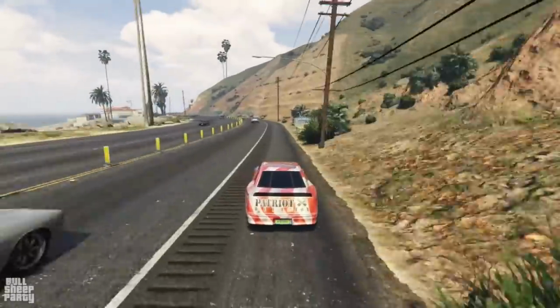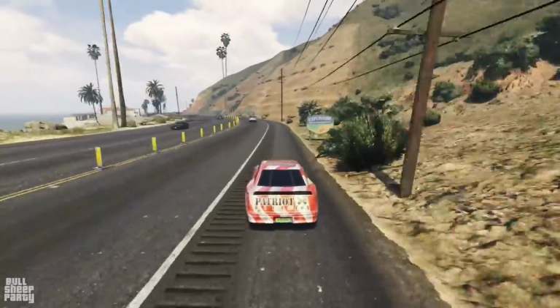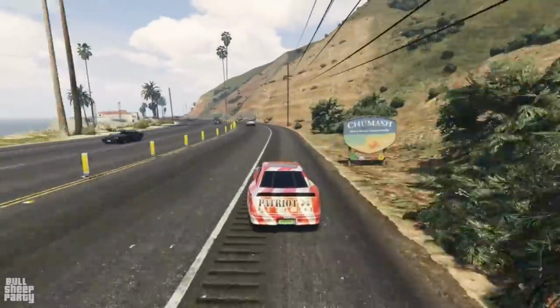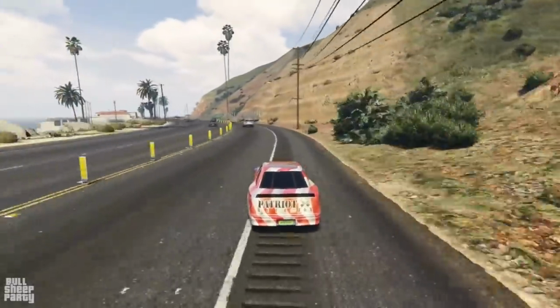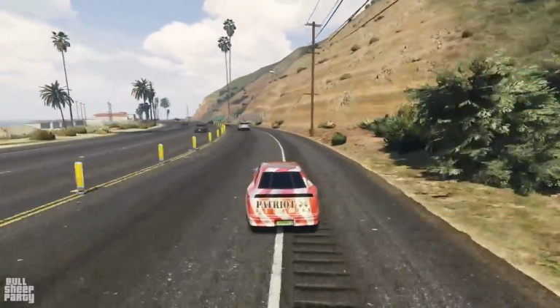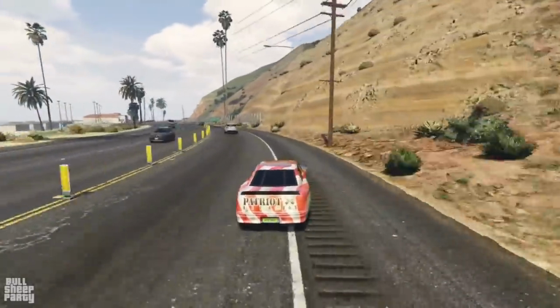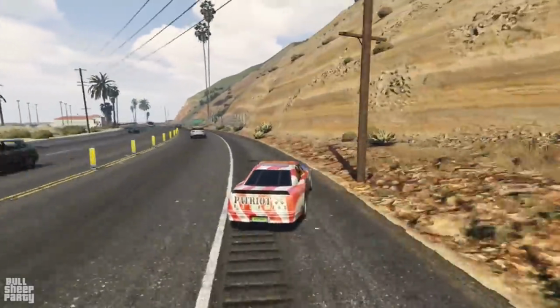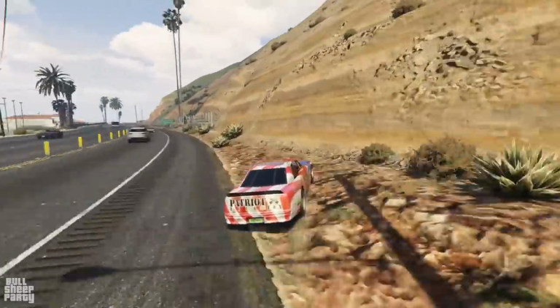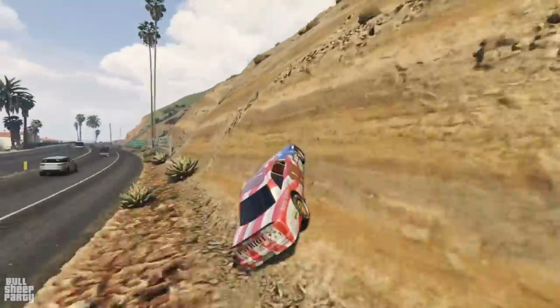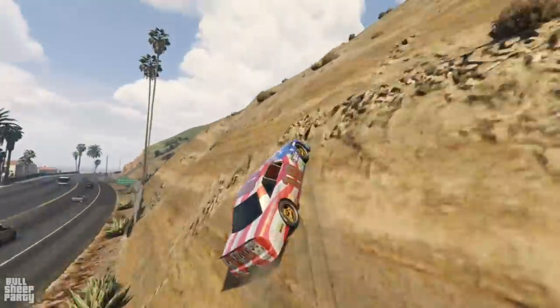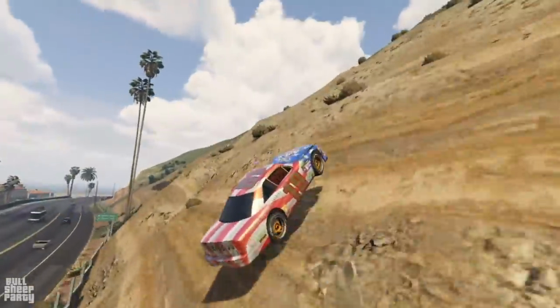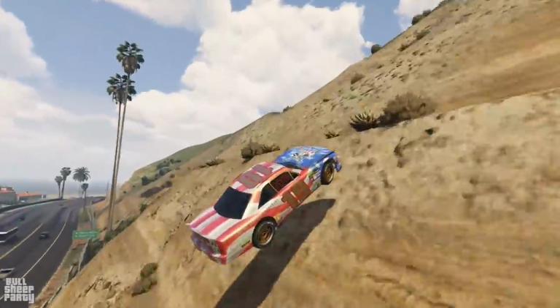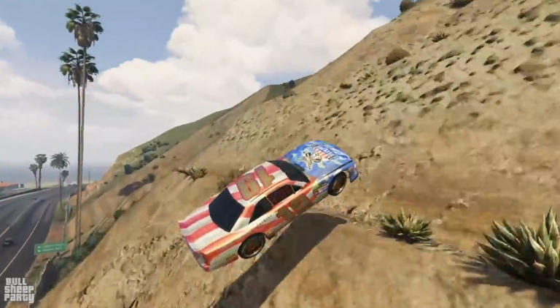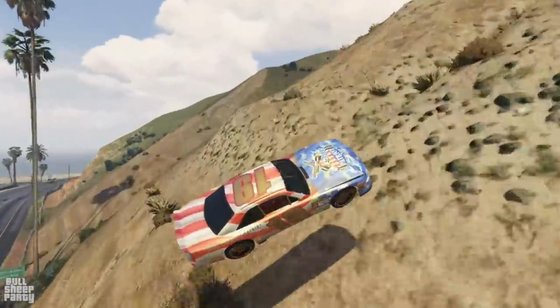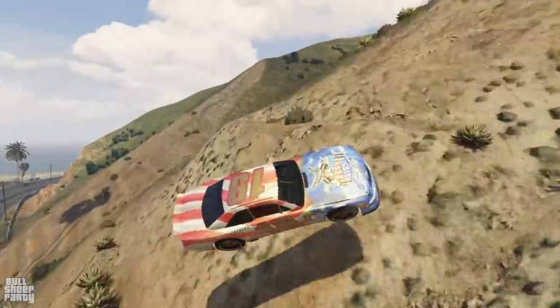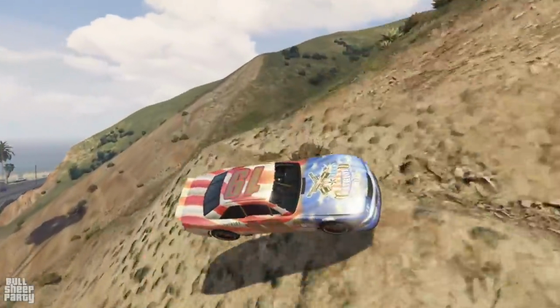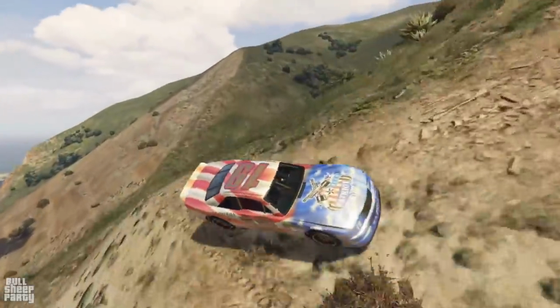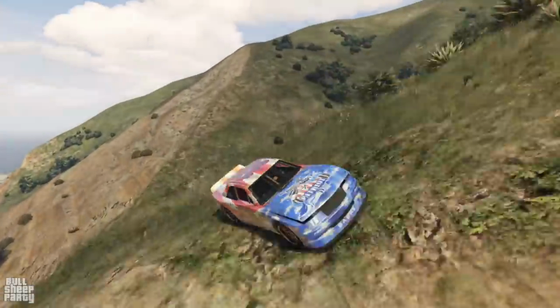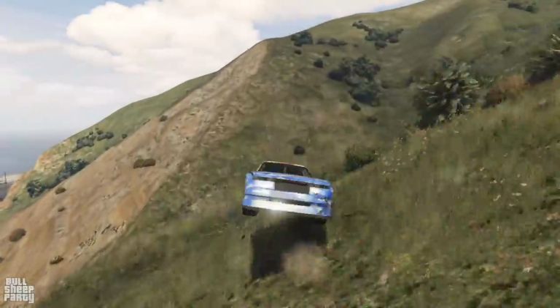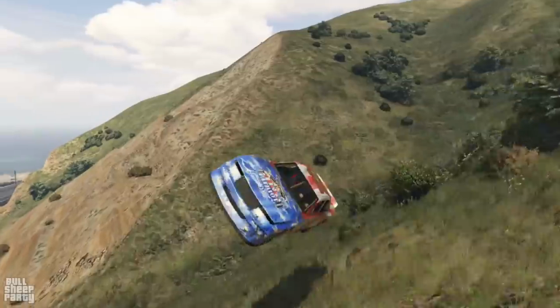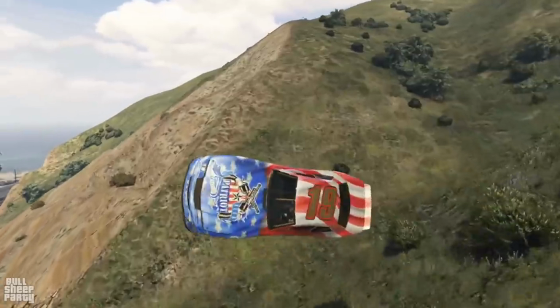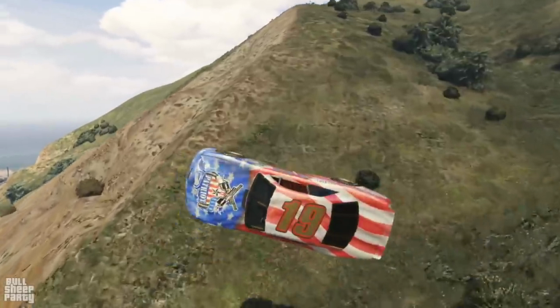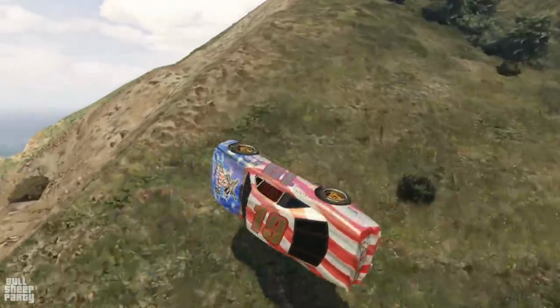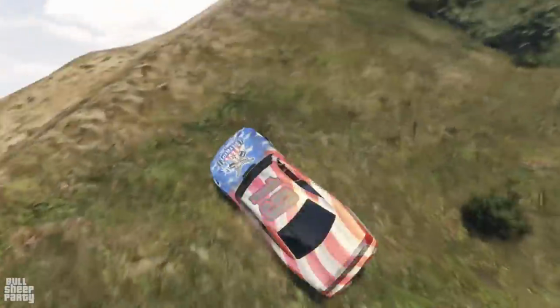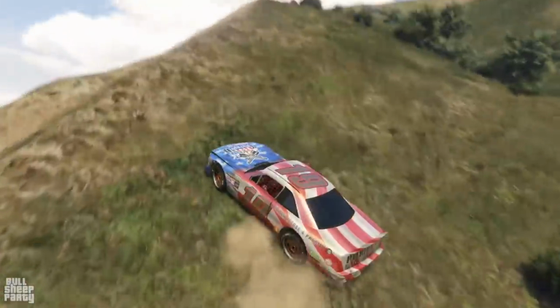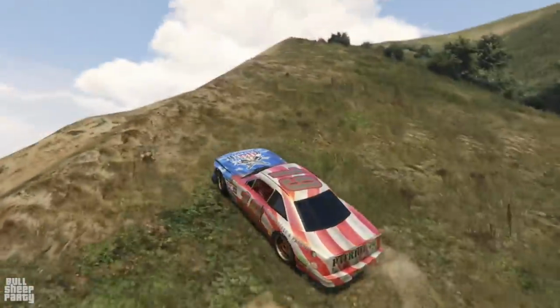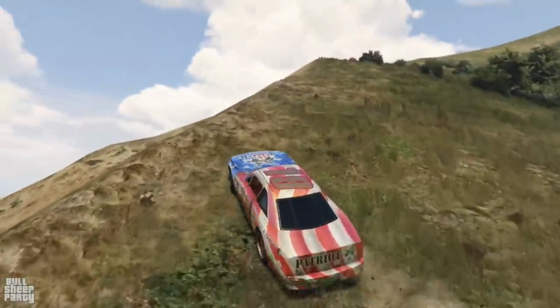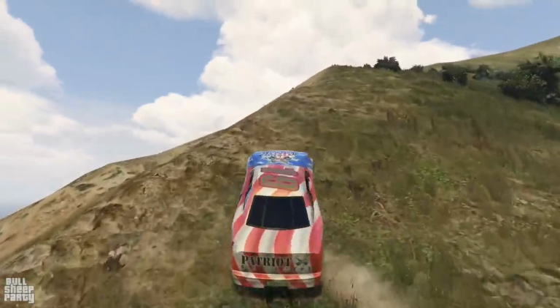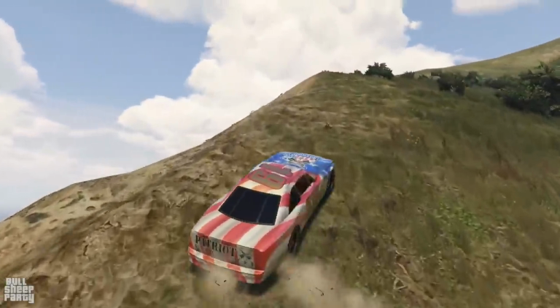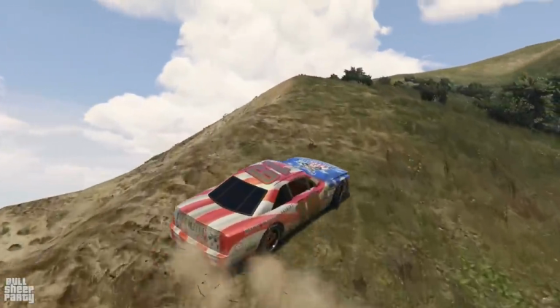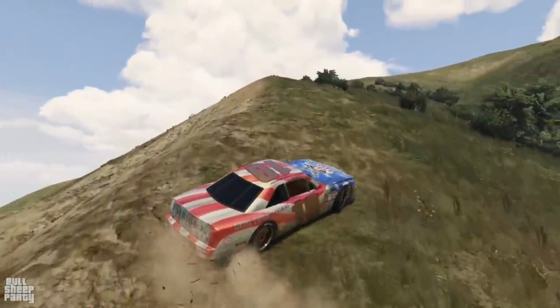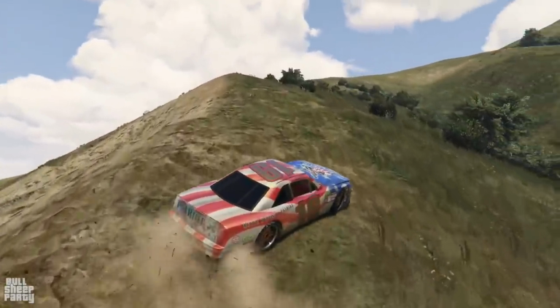I wonder if it can go off-road. Oh, it can? Nevermind guys — 10 out of 10, best vehicle in the game, confirmed.